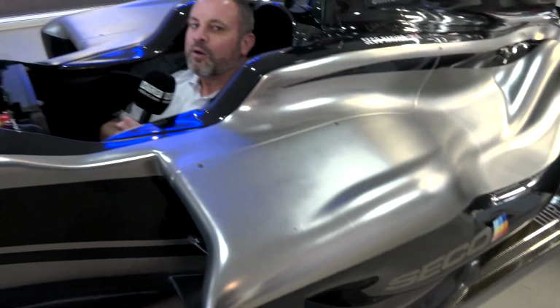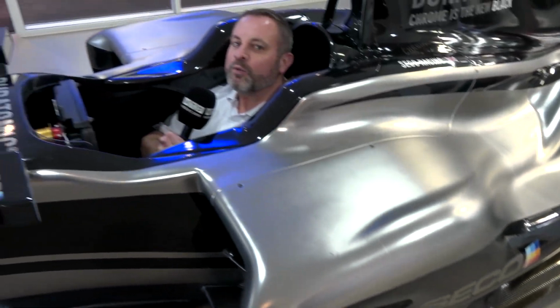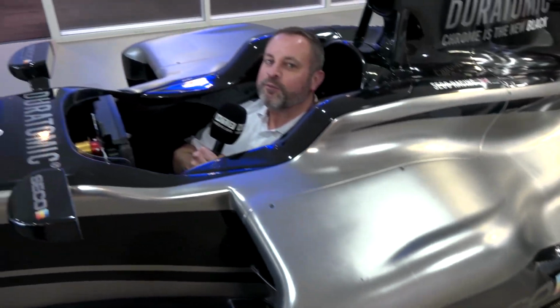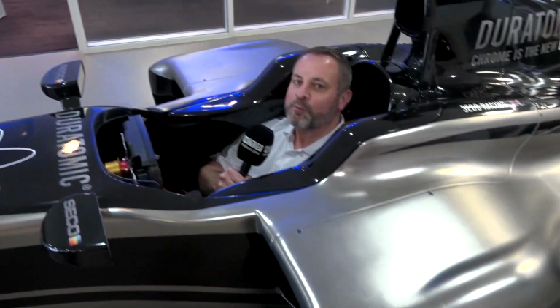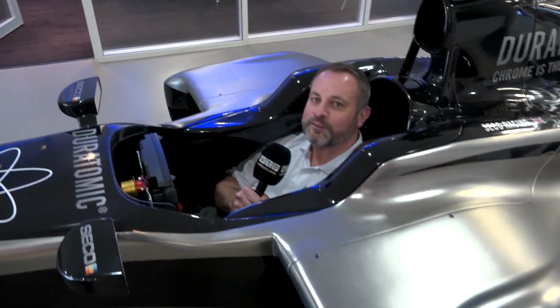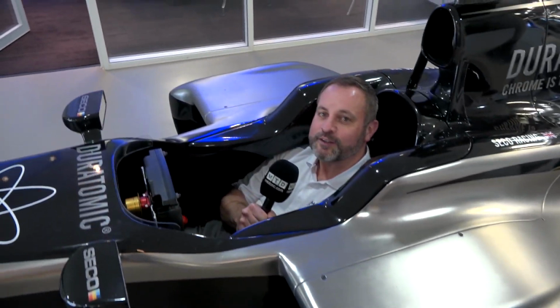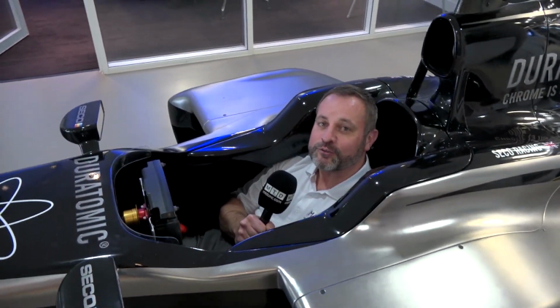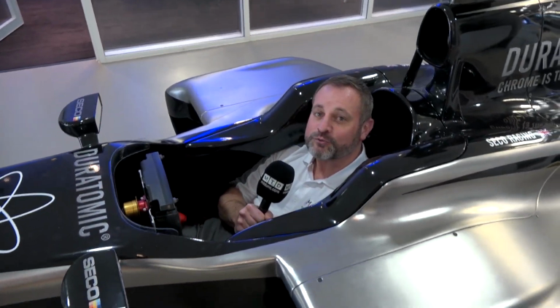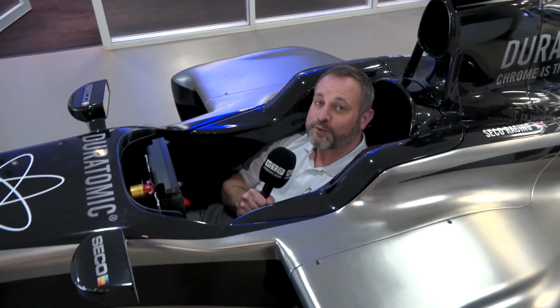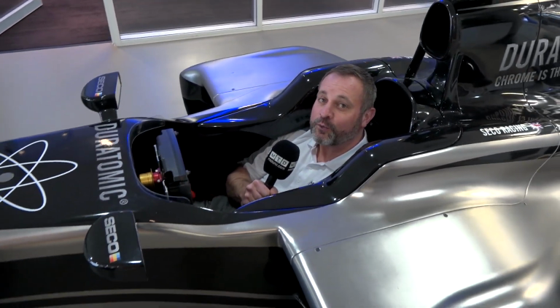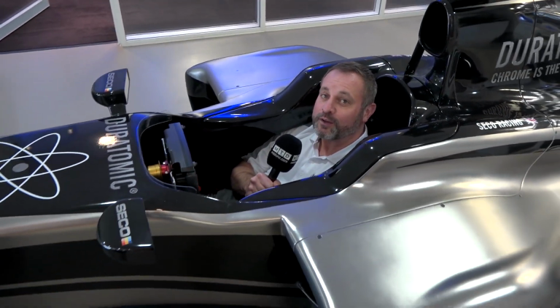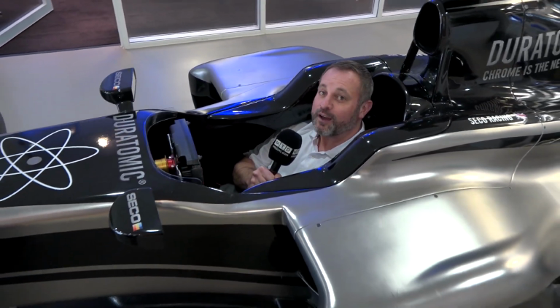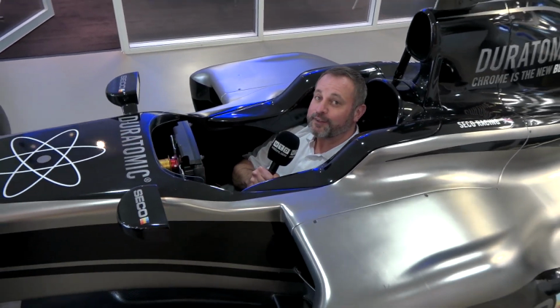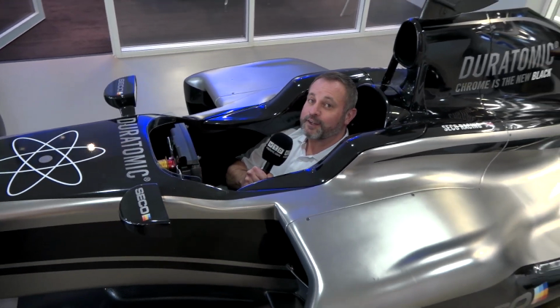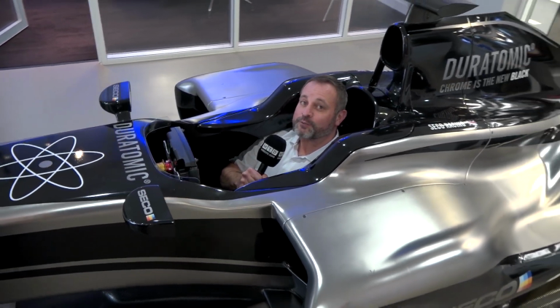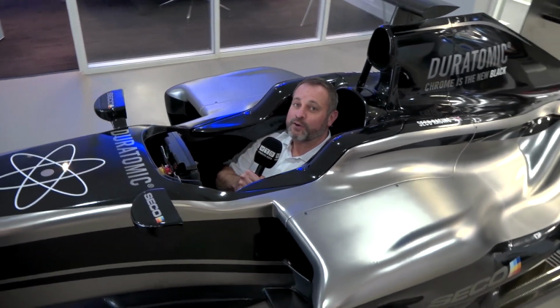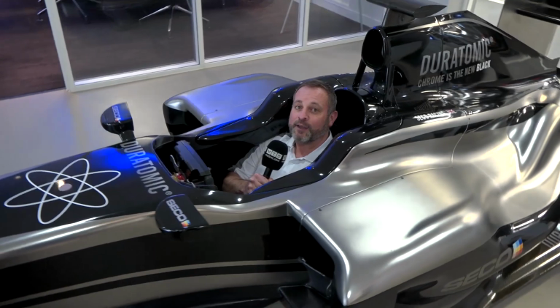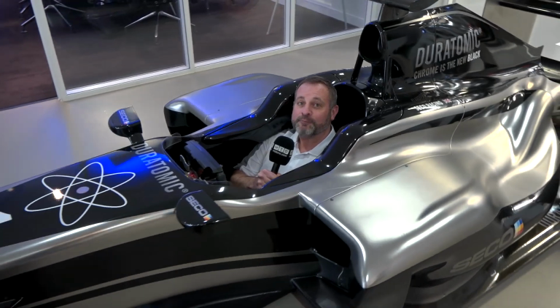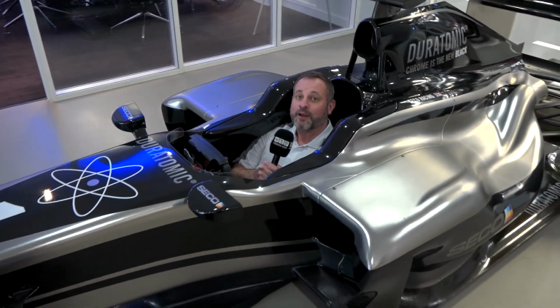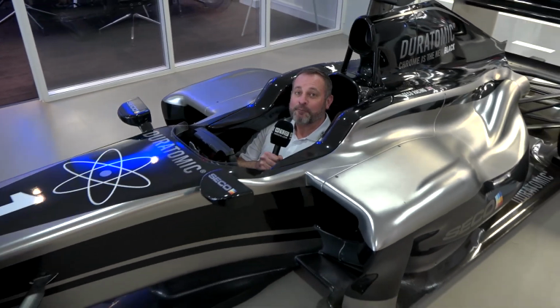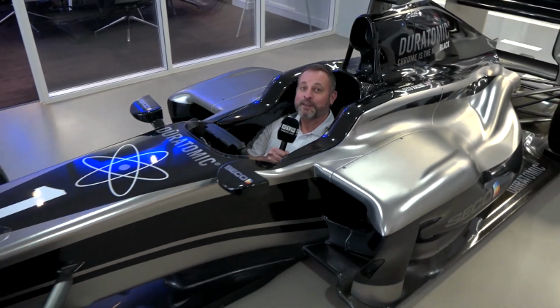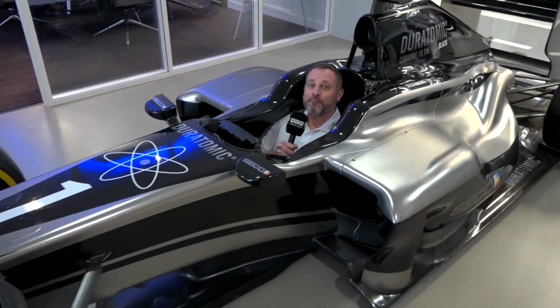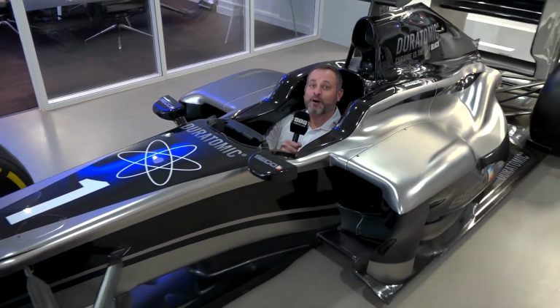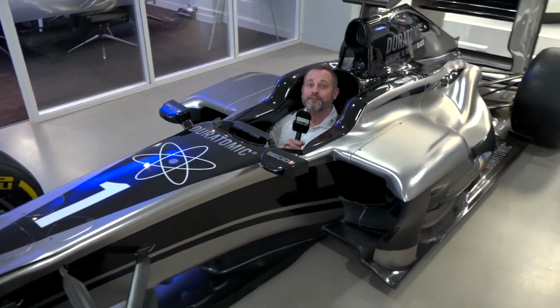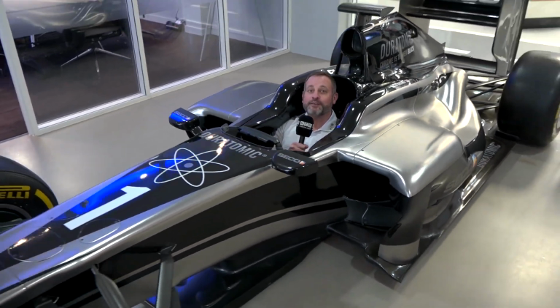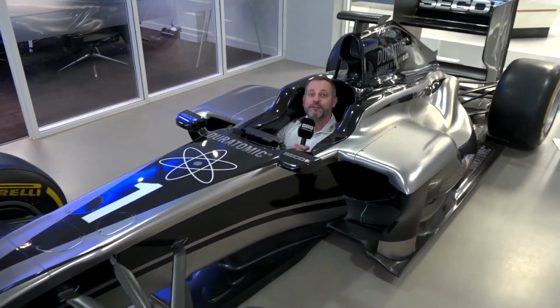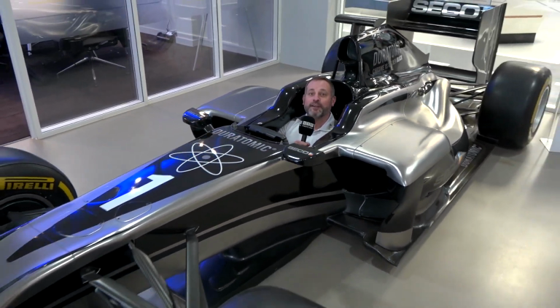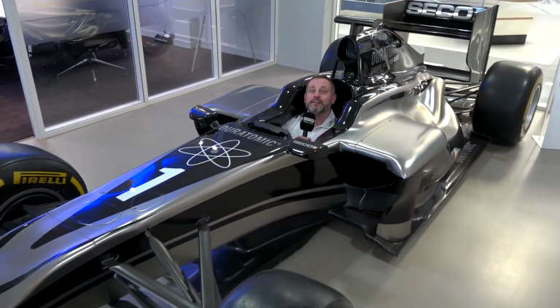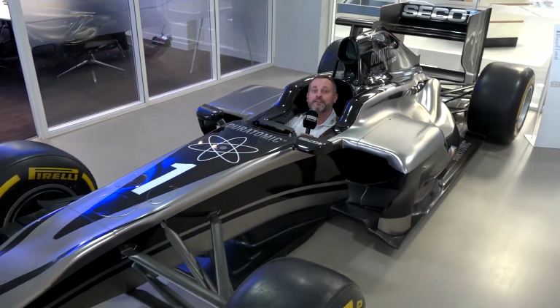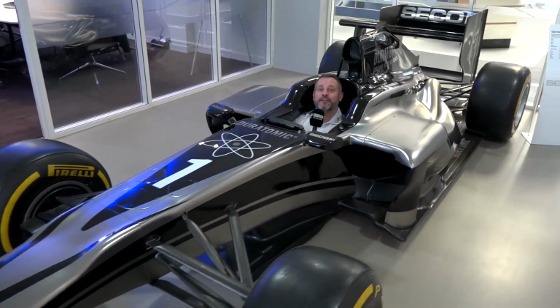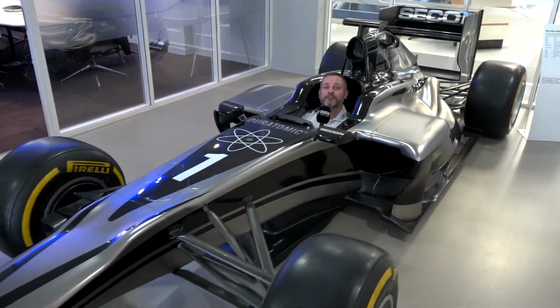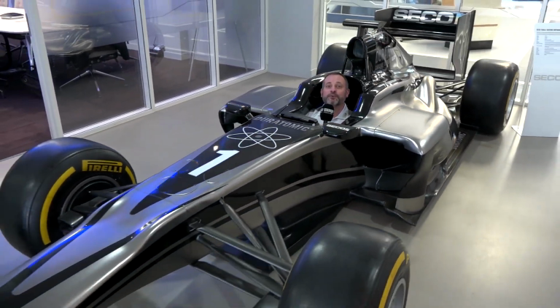With the Formula One season just around the corner, I think you can guess where I am. I'm here on behalf of CGTEC at CK Tools.